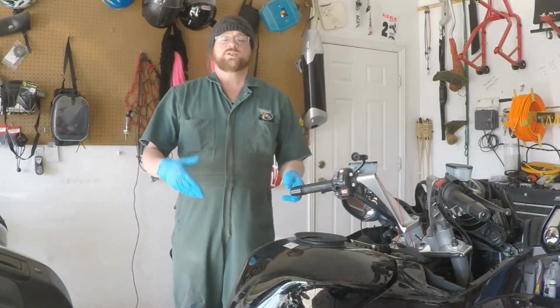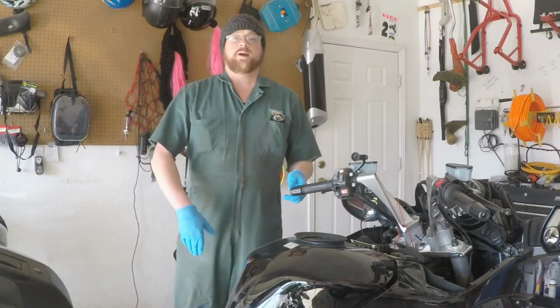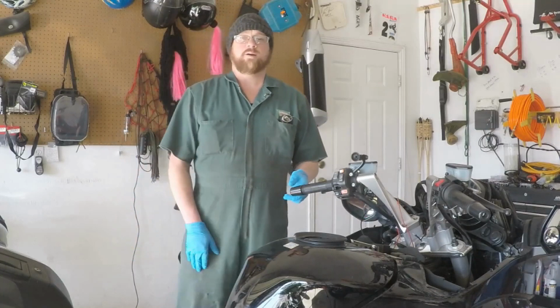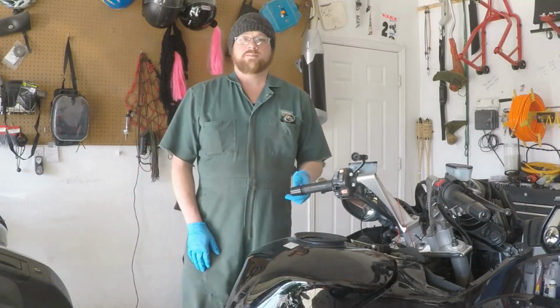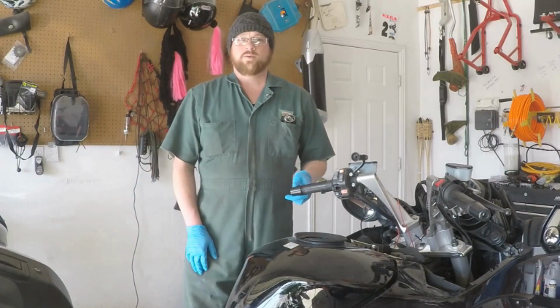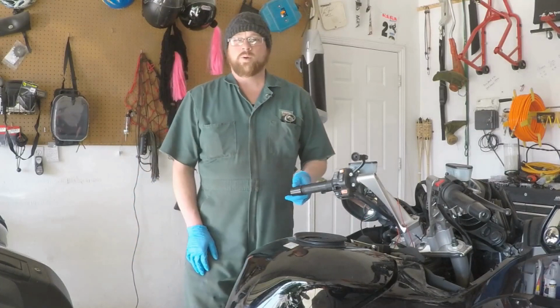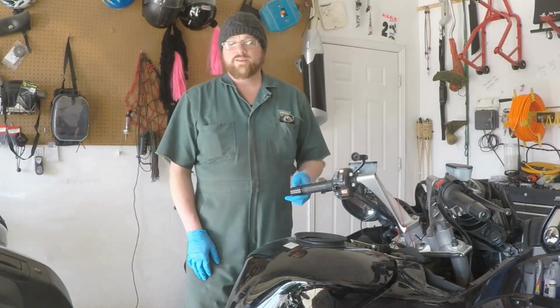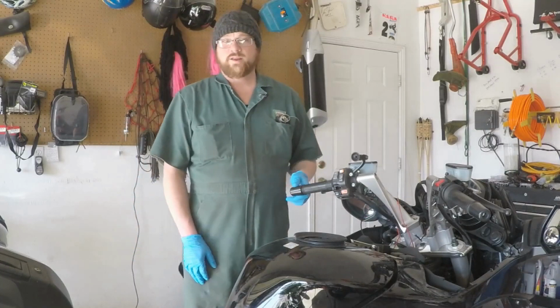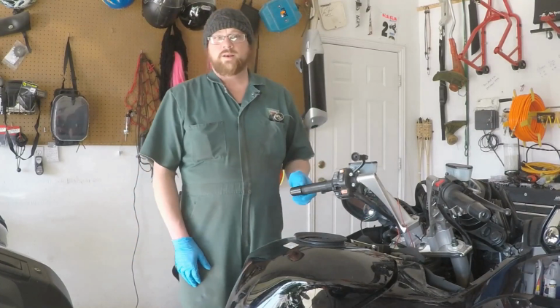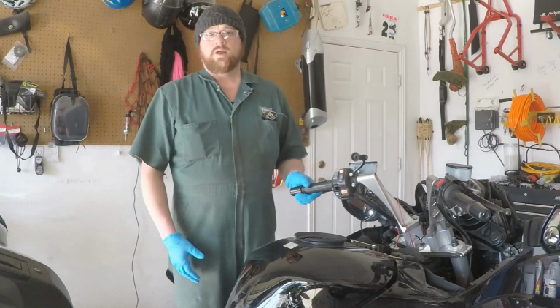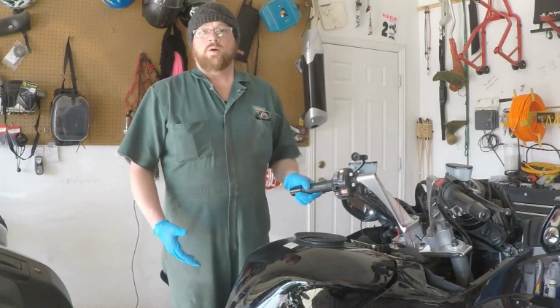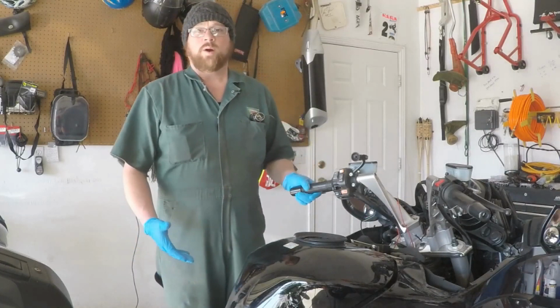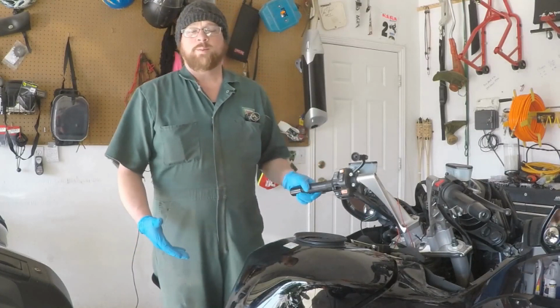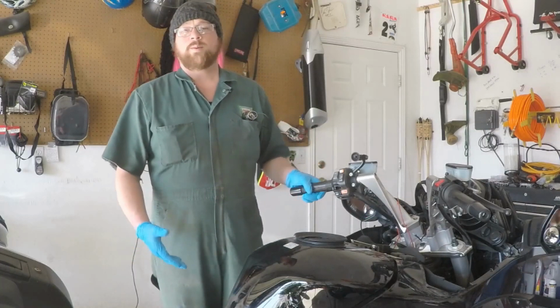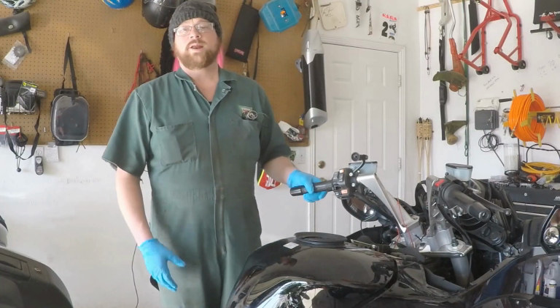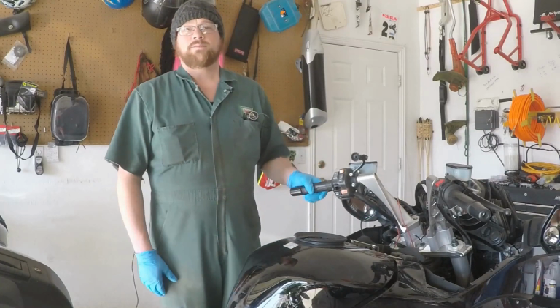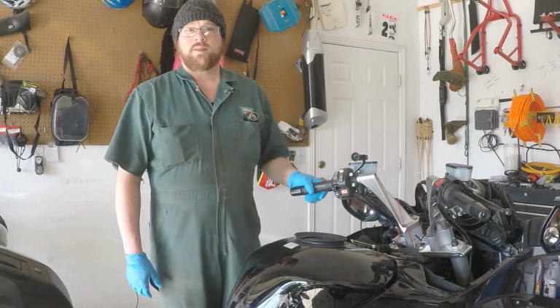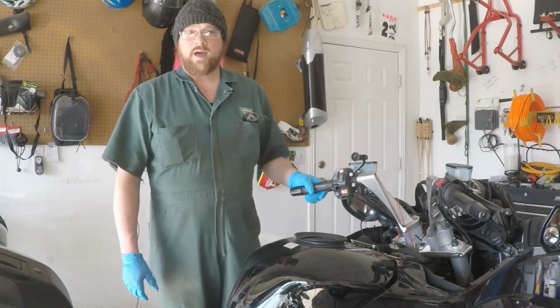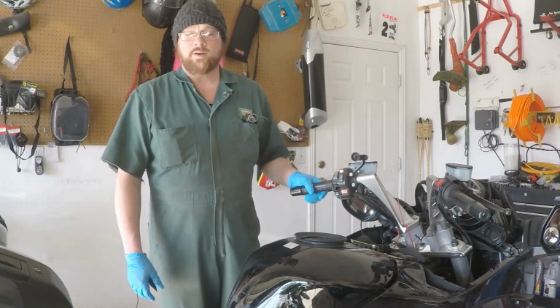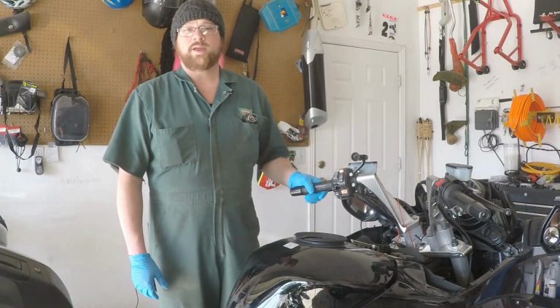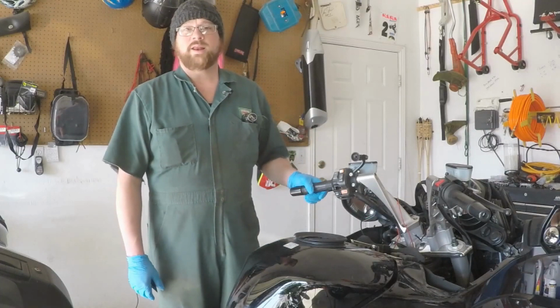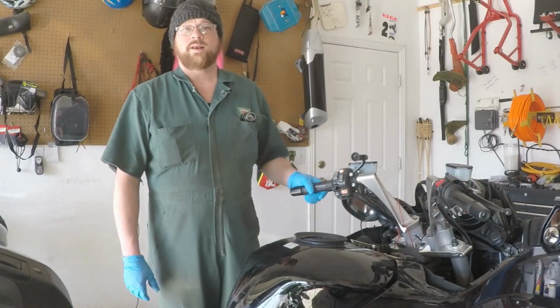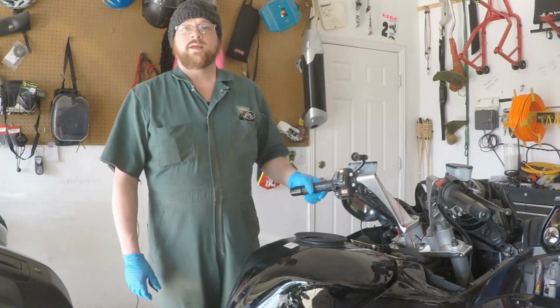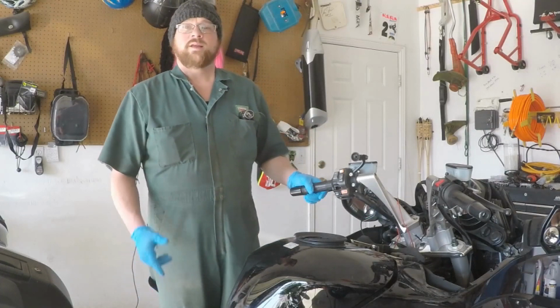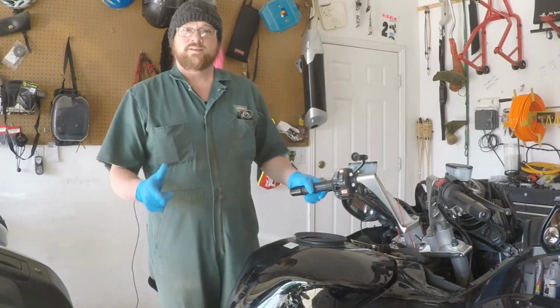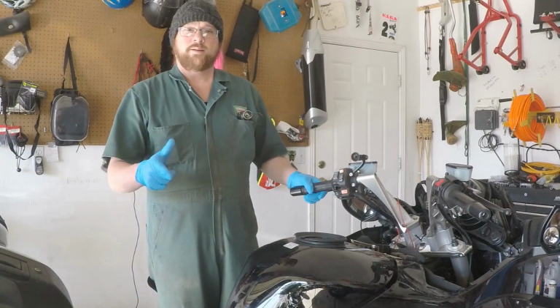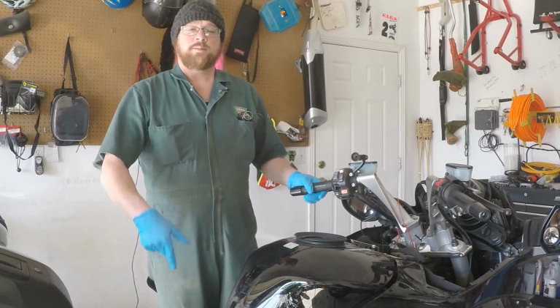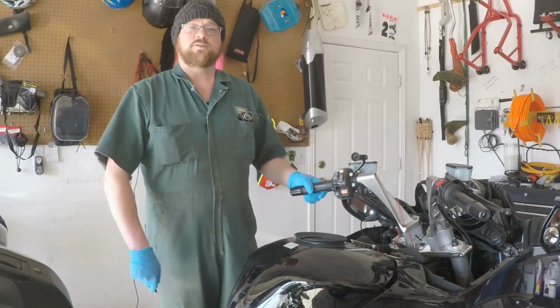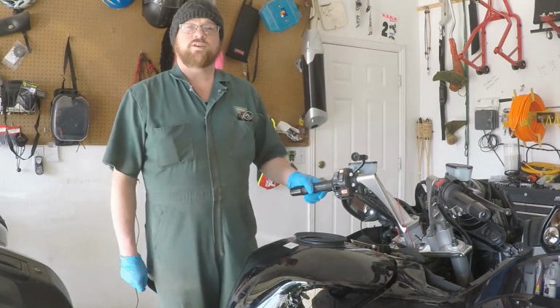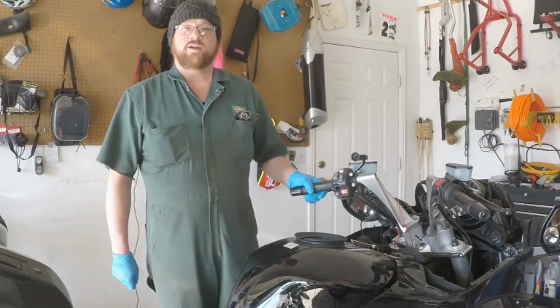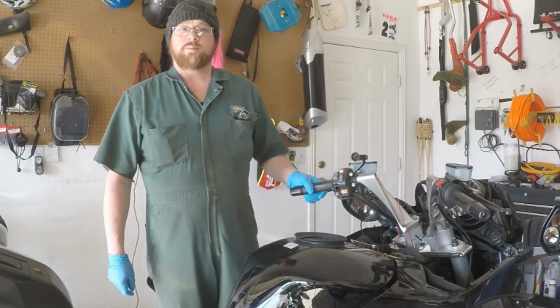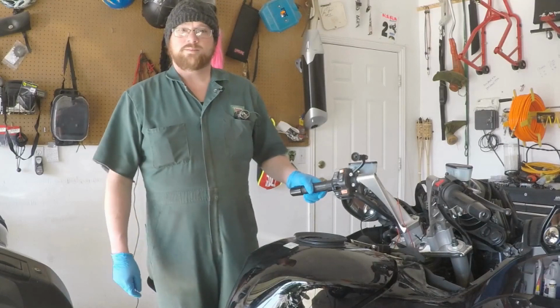Switched power. What is it? Why do we want it? How do we get it? TMW is here to help.